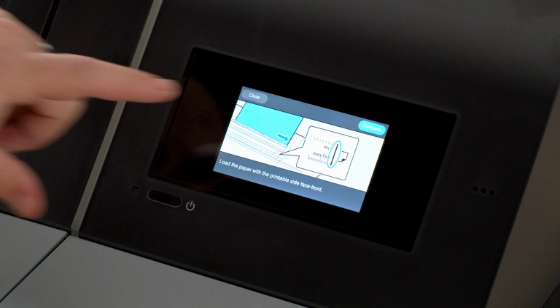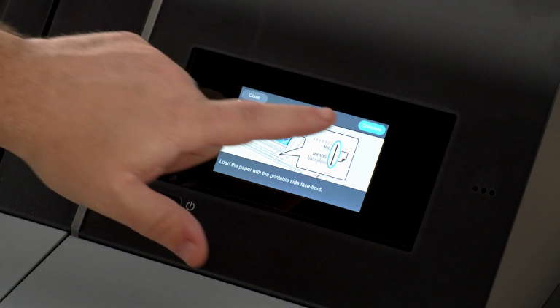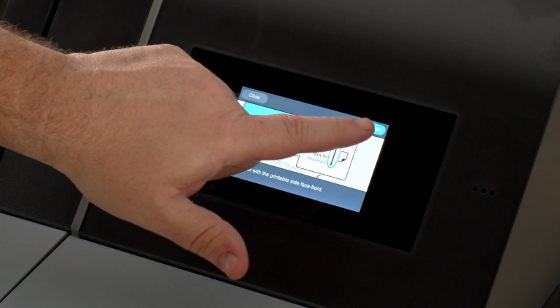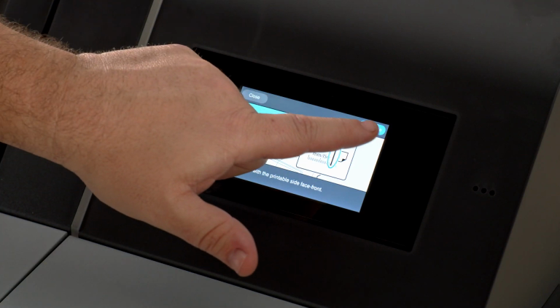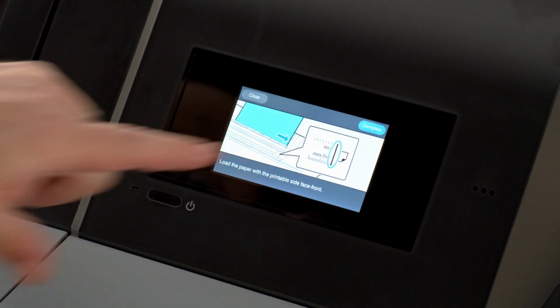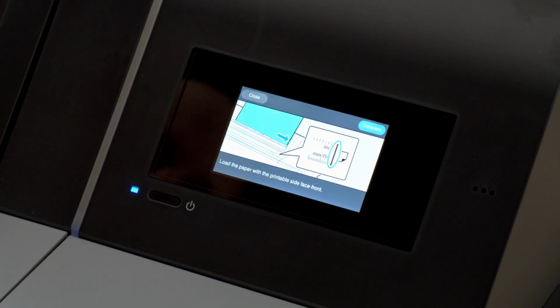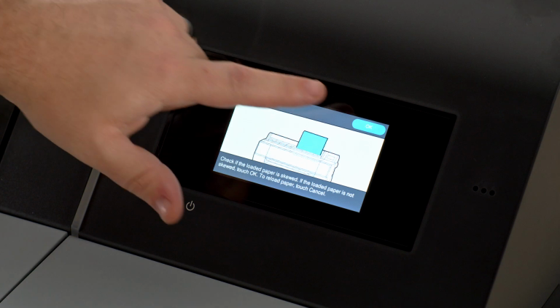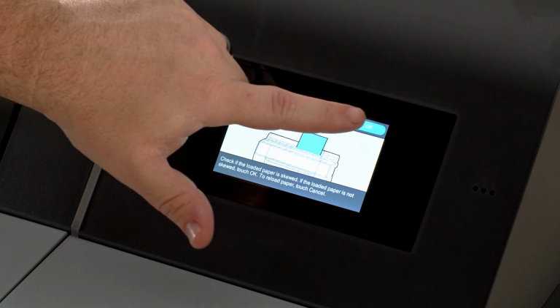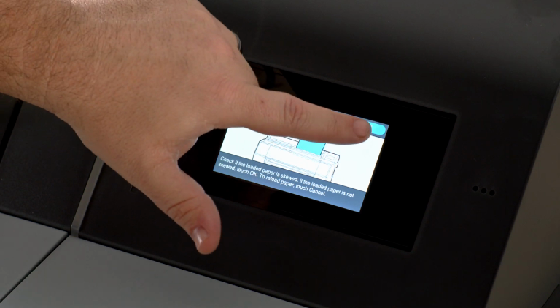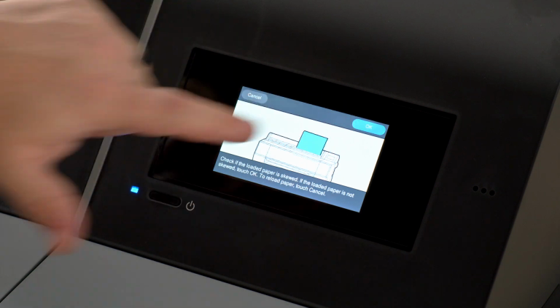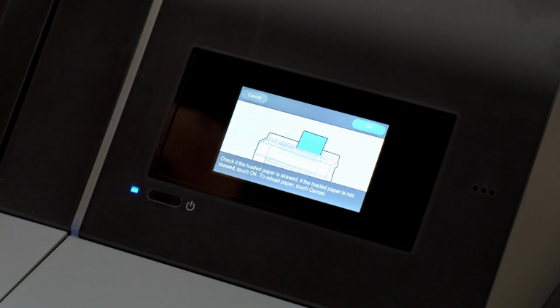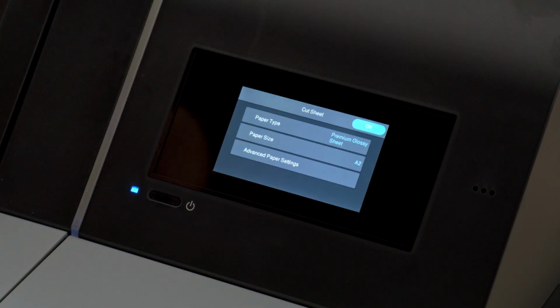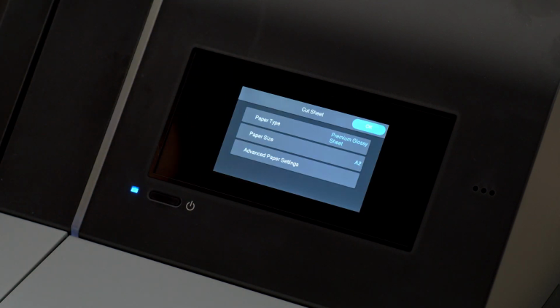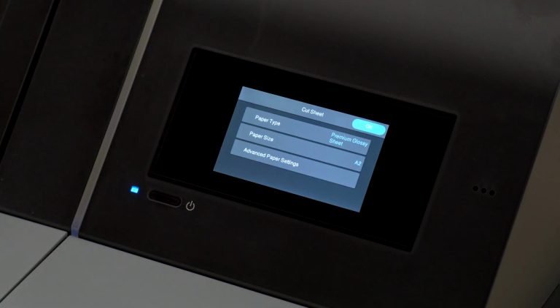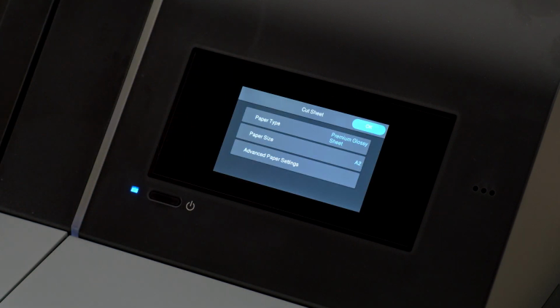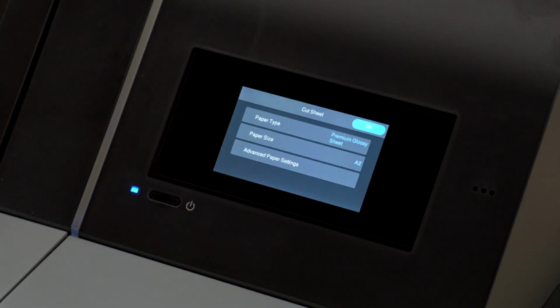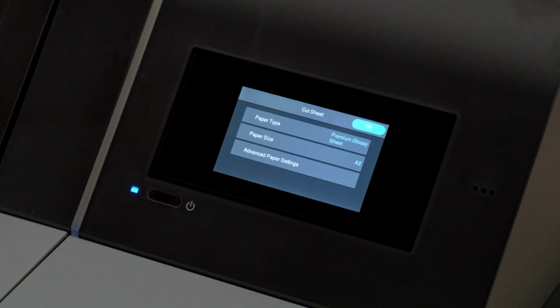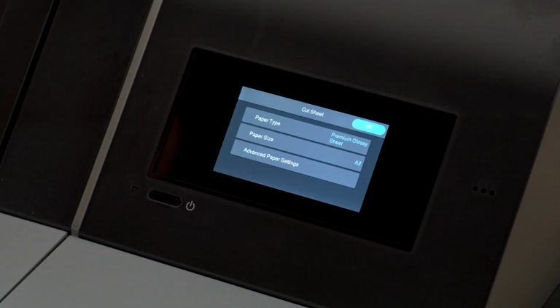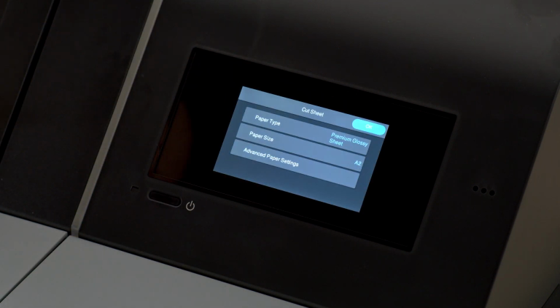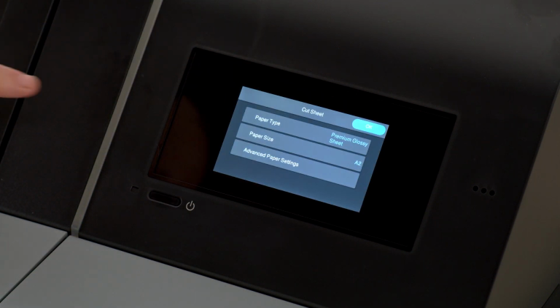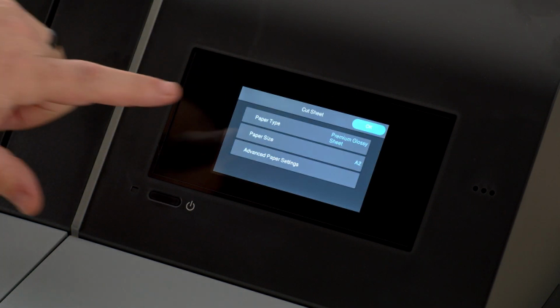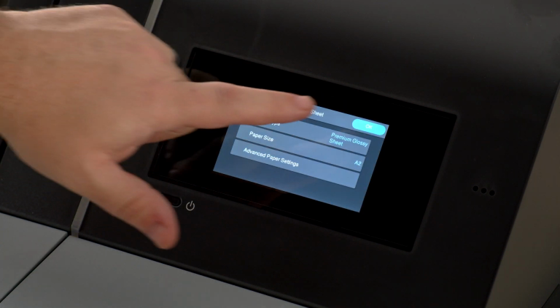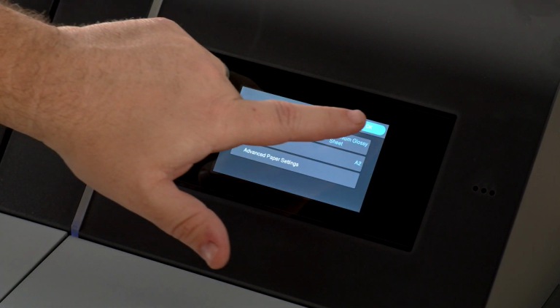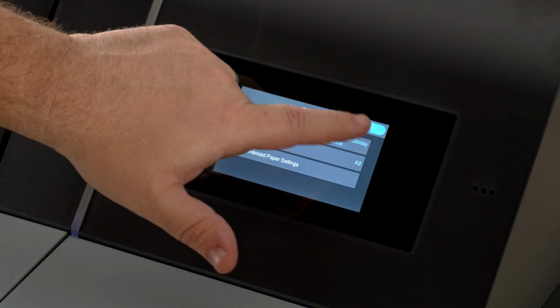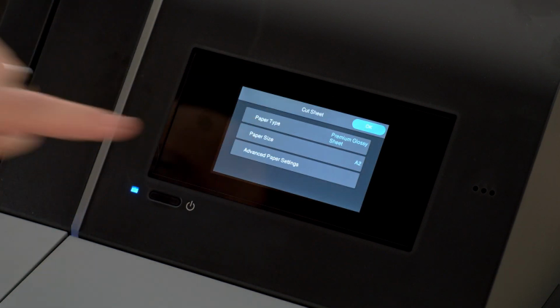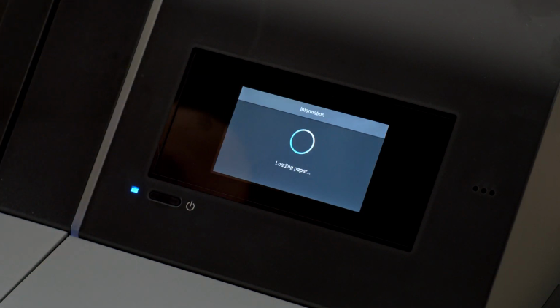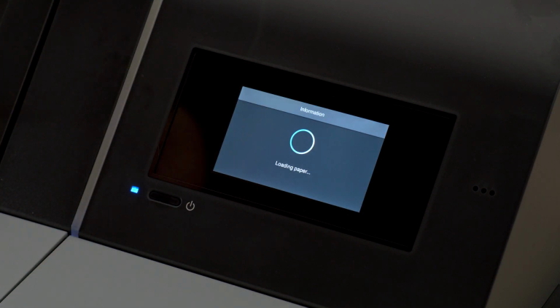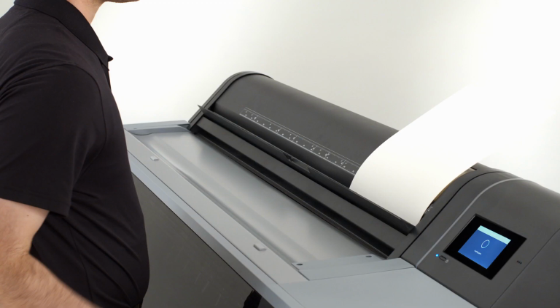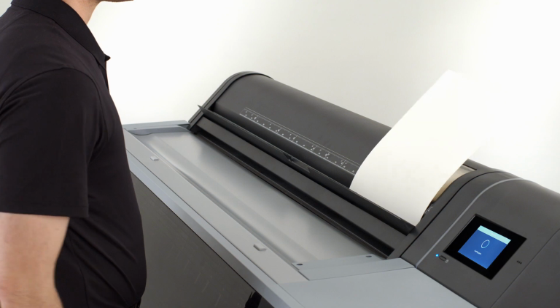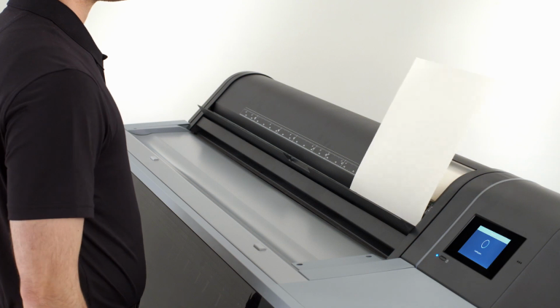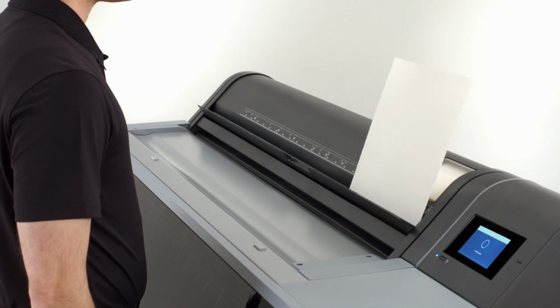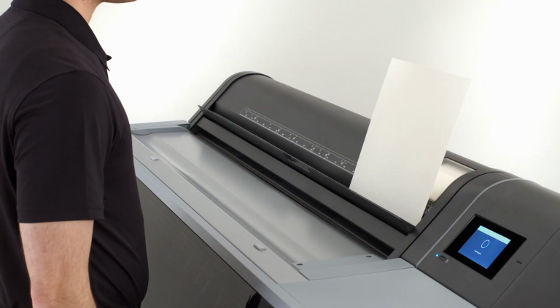Select Complete, then OK, then your paper type, paper size, and then hit OK once more to finish the process.